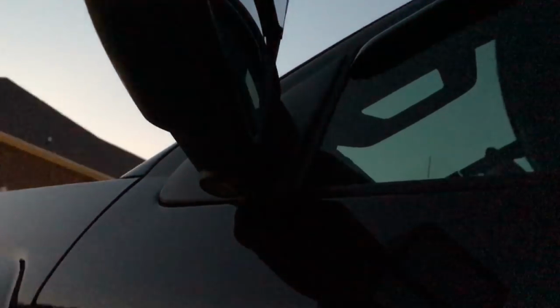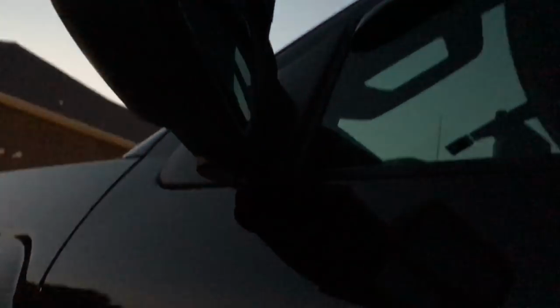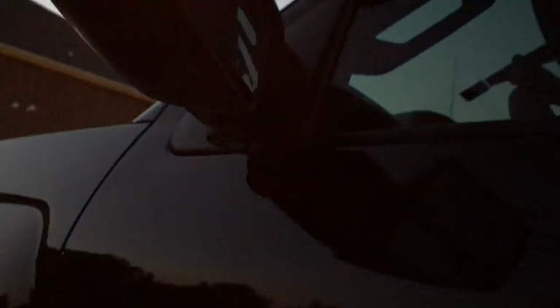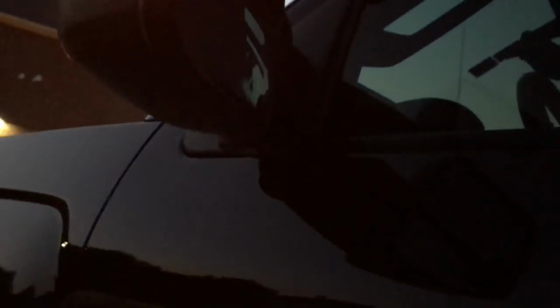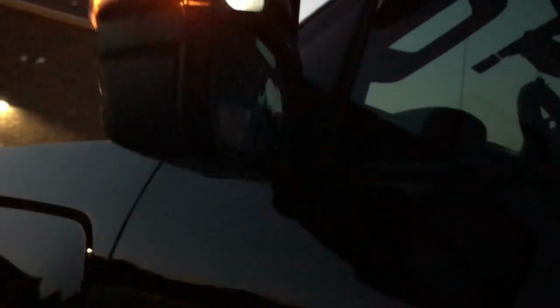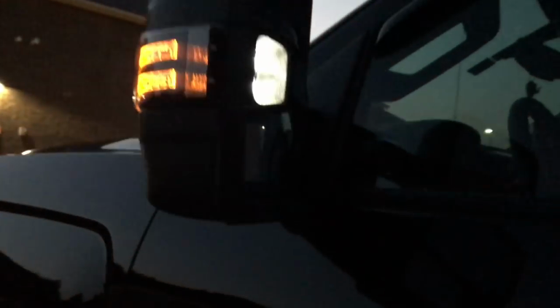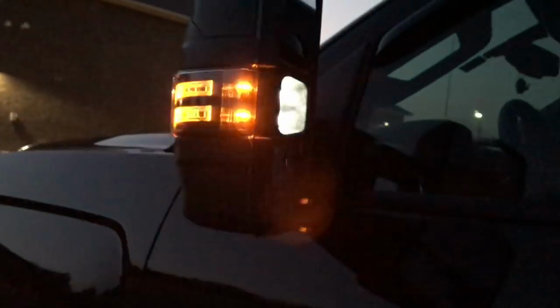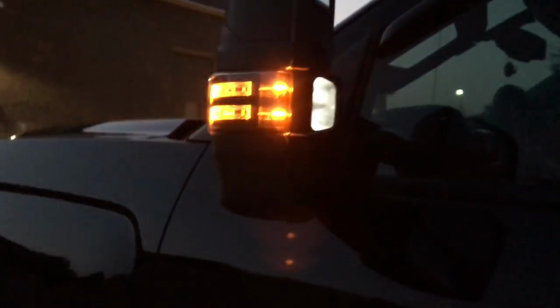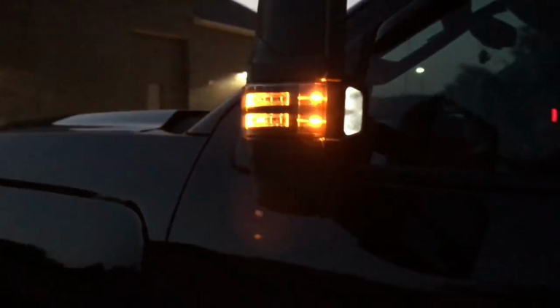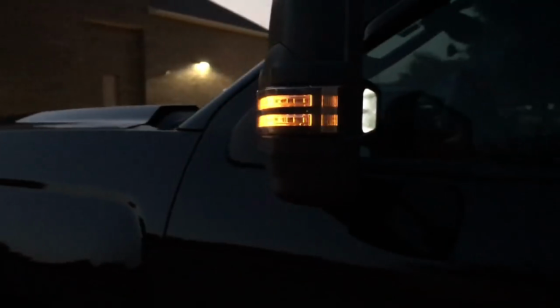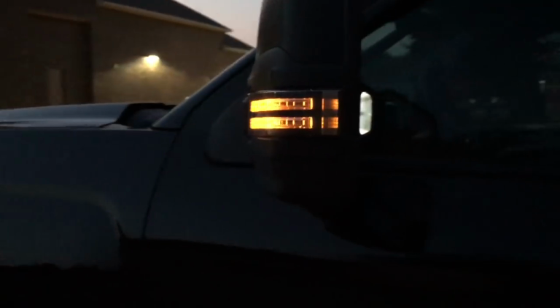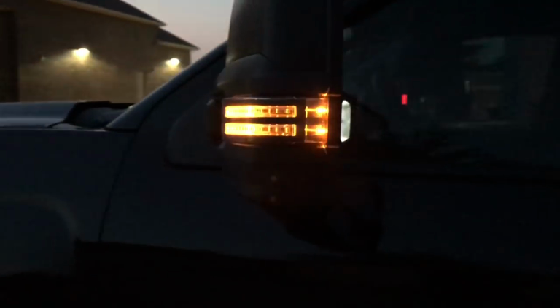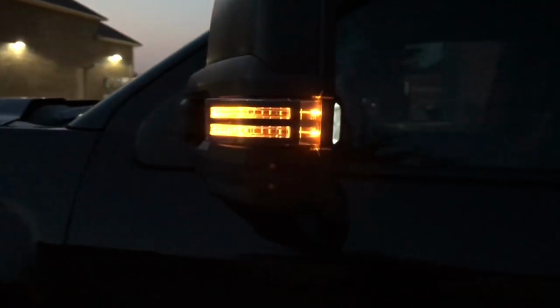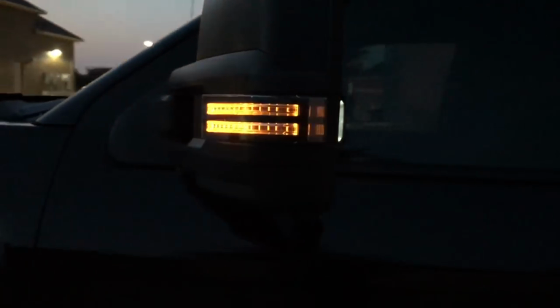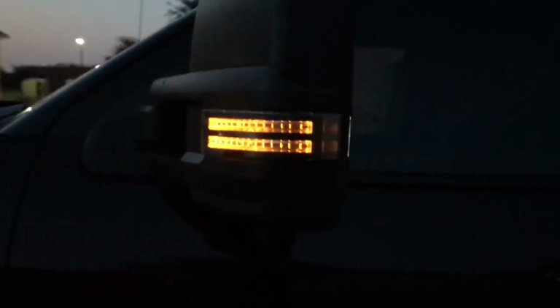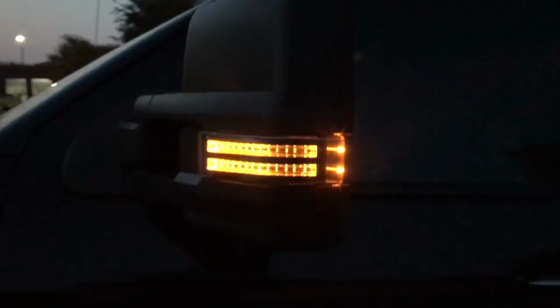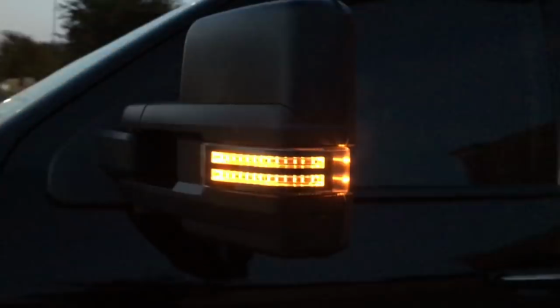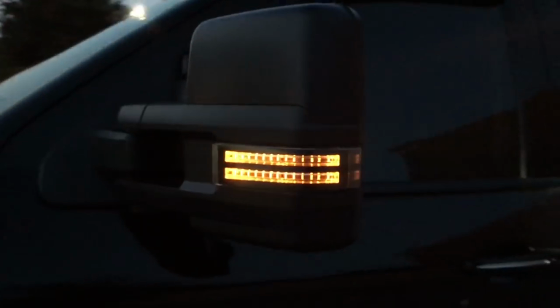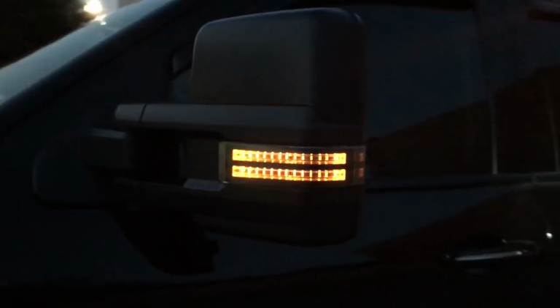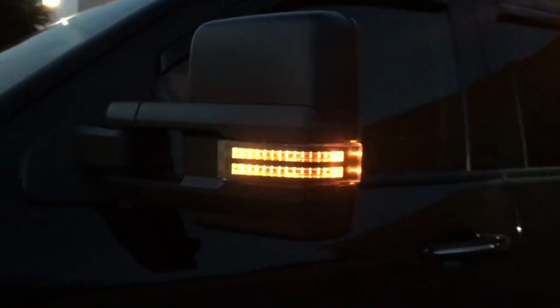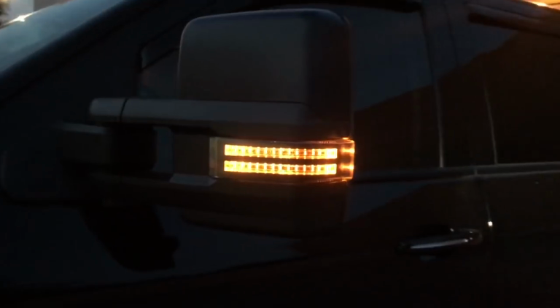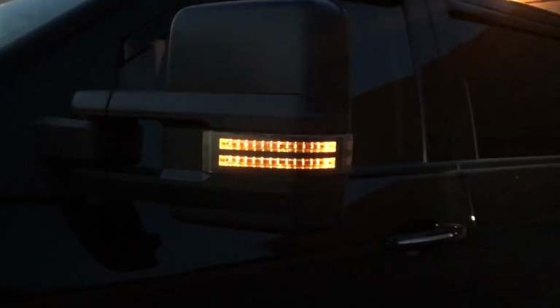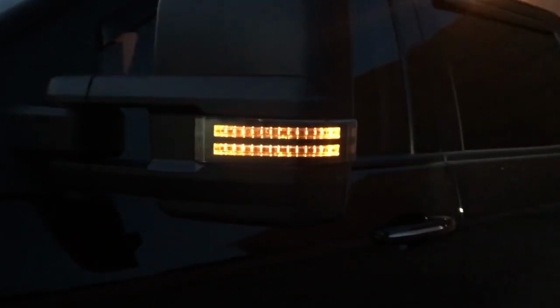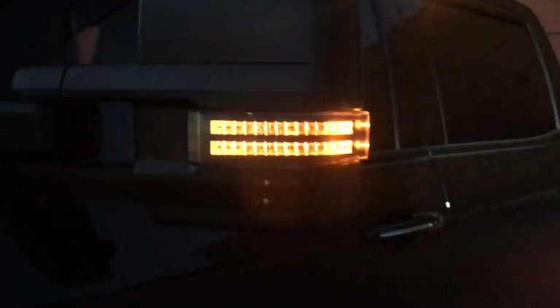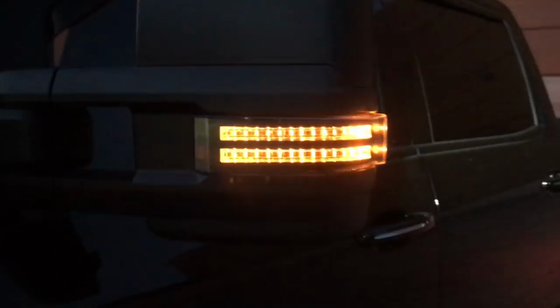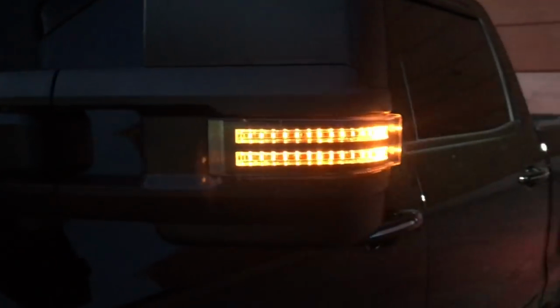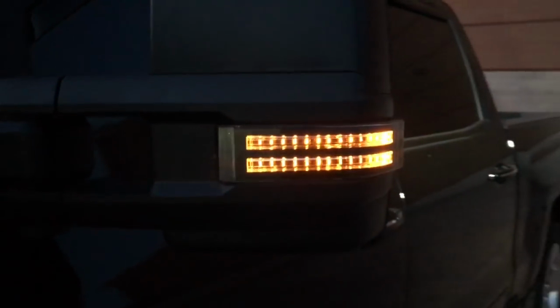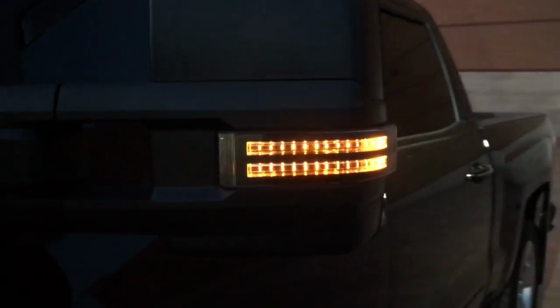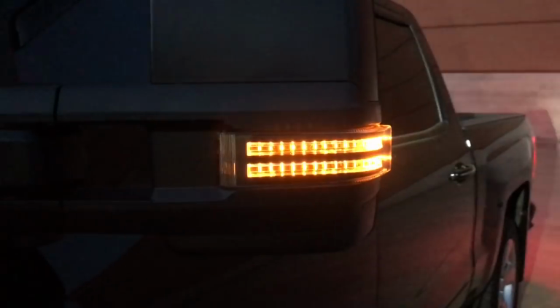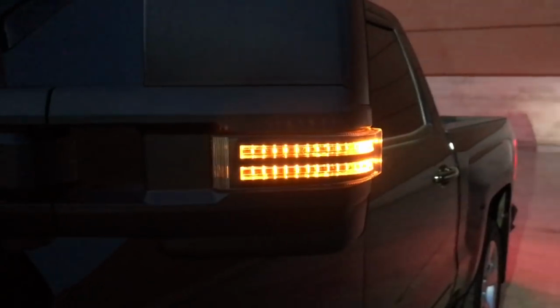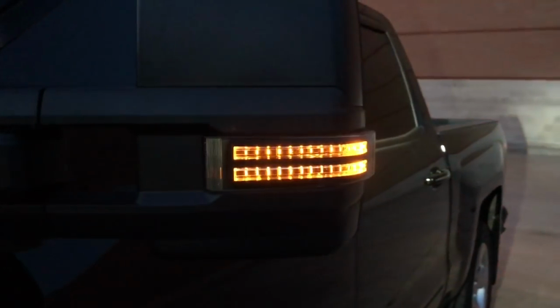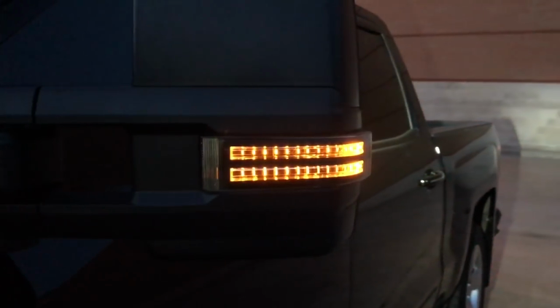You can see your puddle lamp and your dual-function park lamp and turn signal.